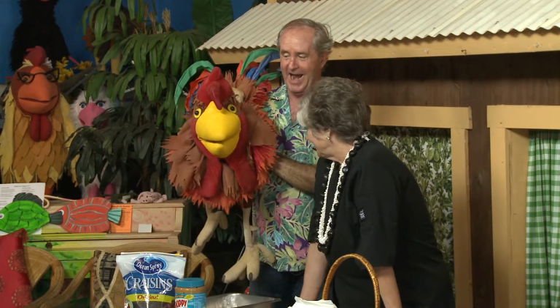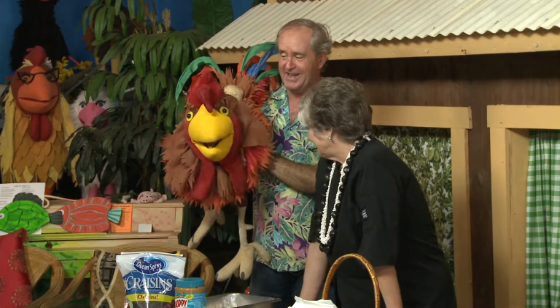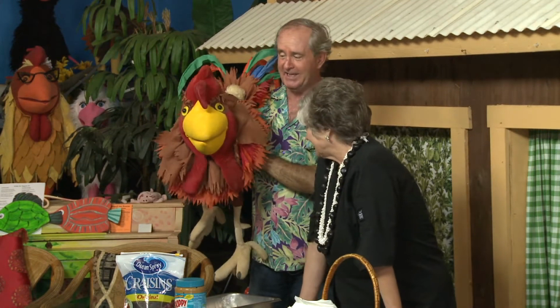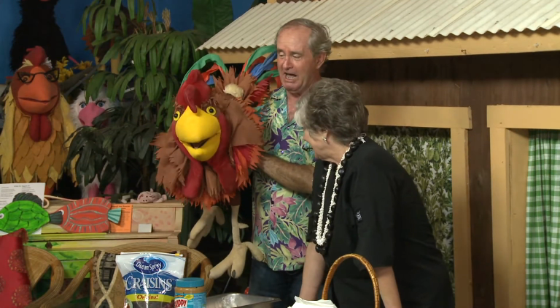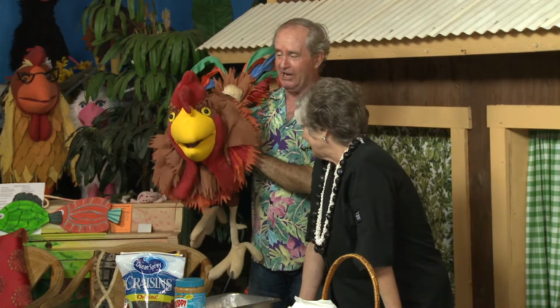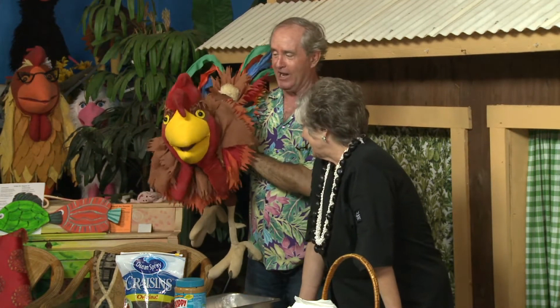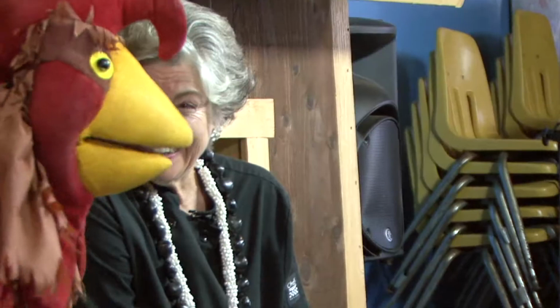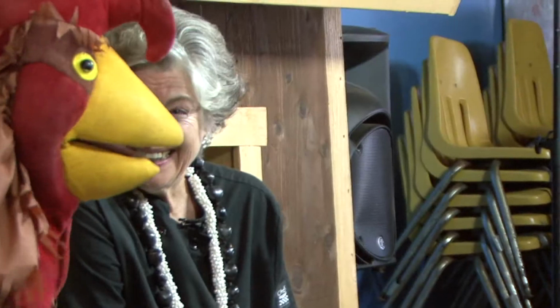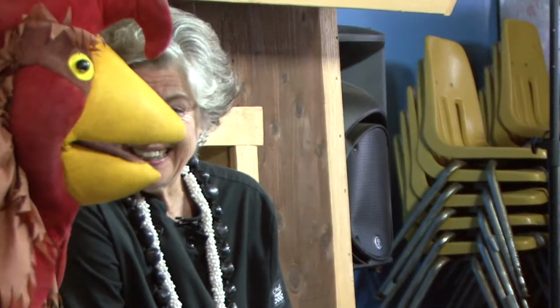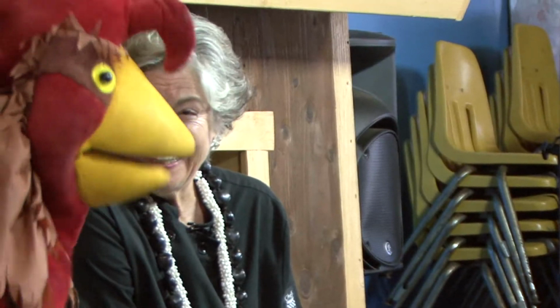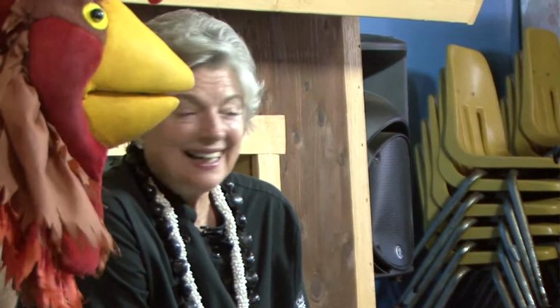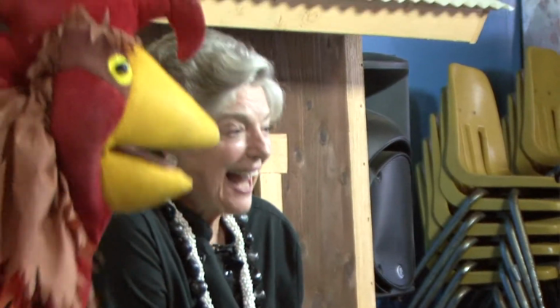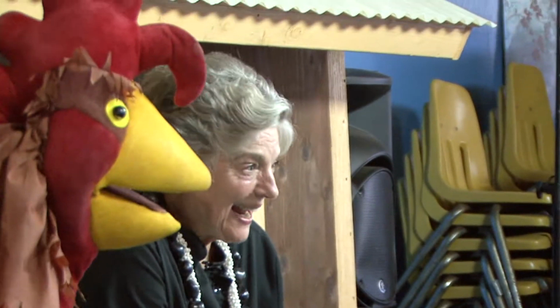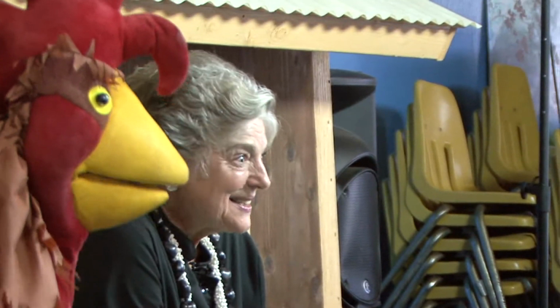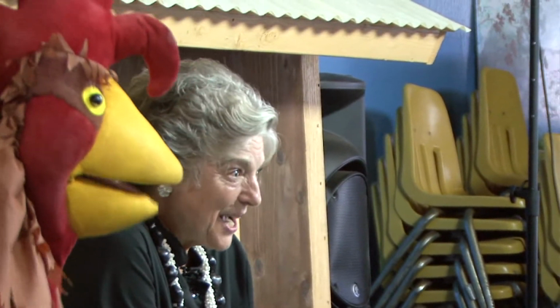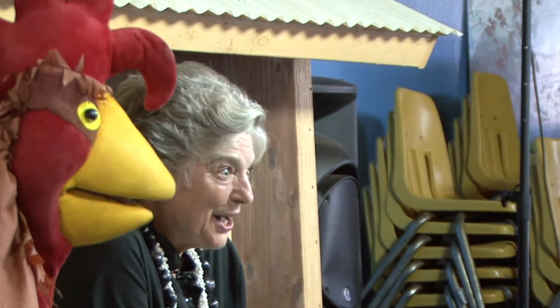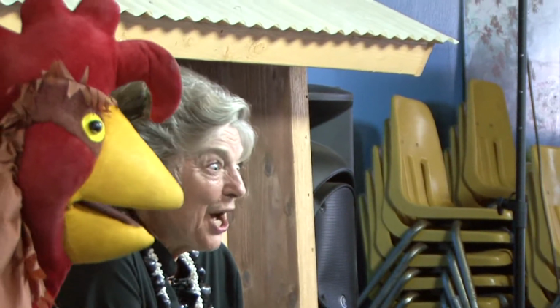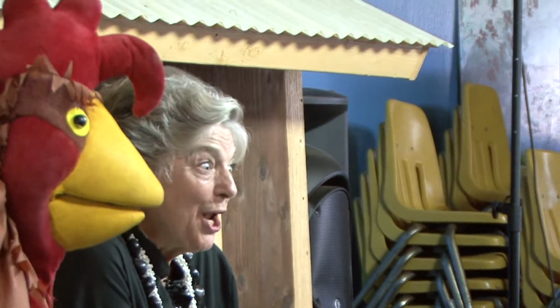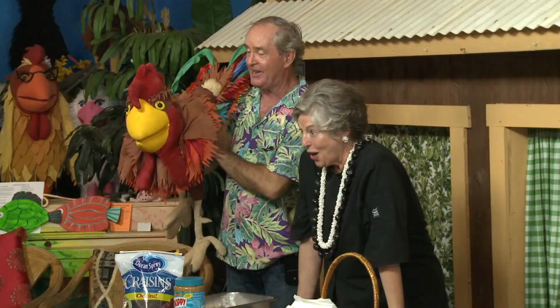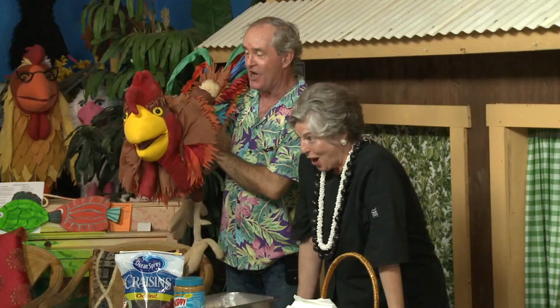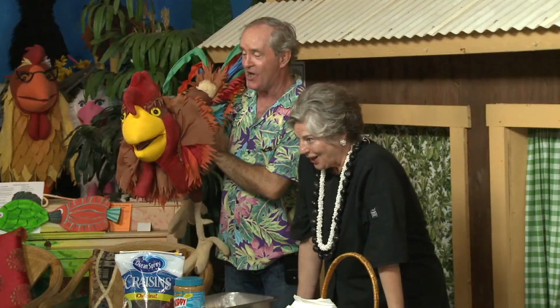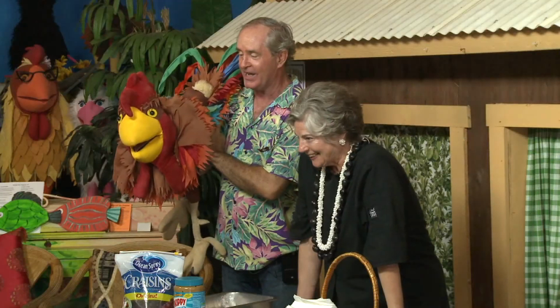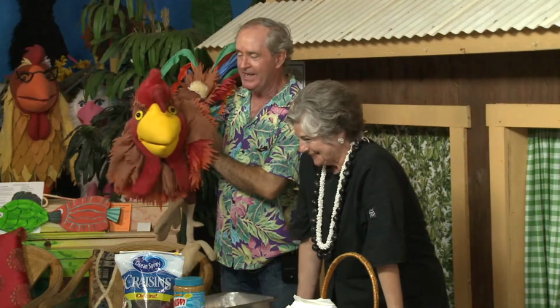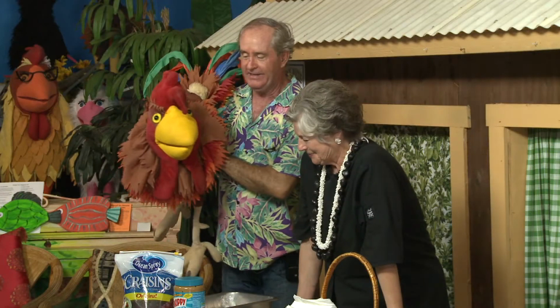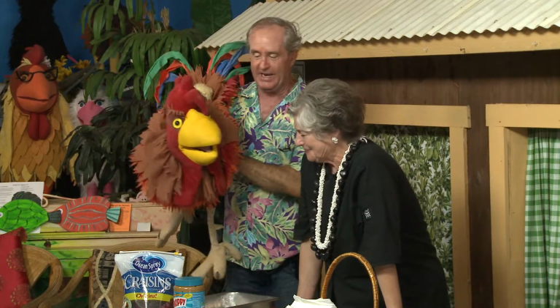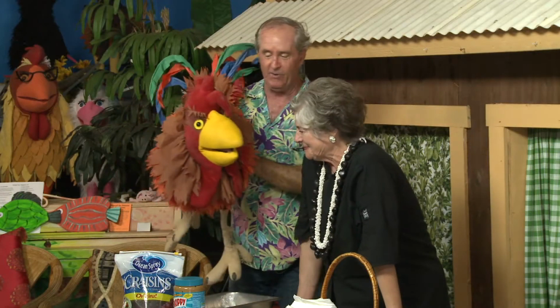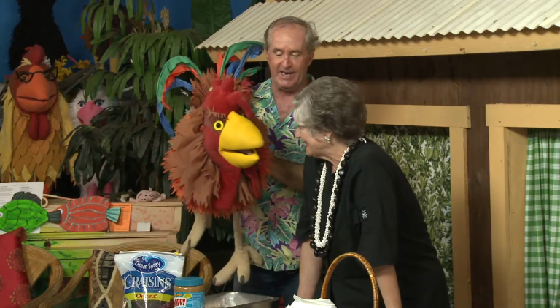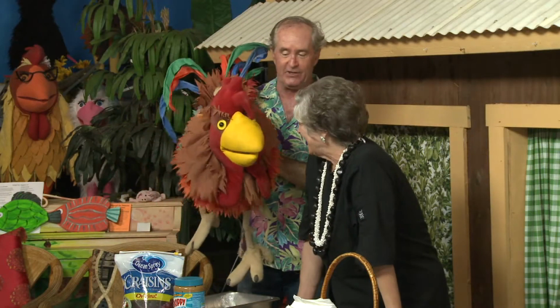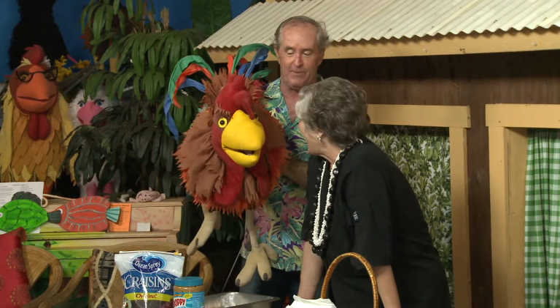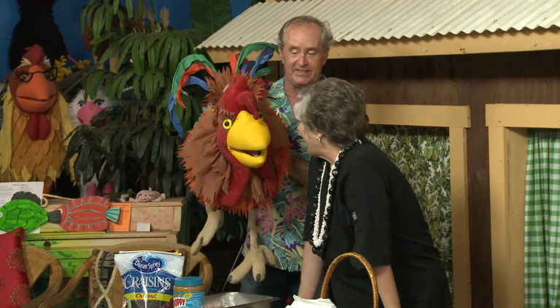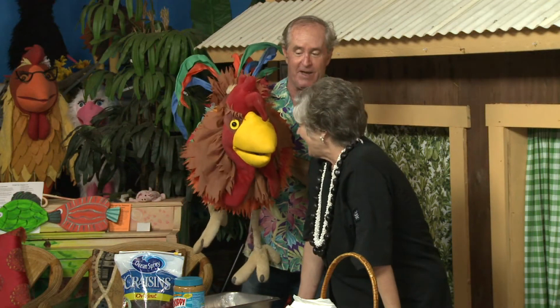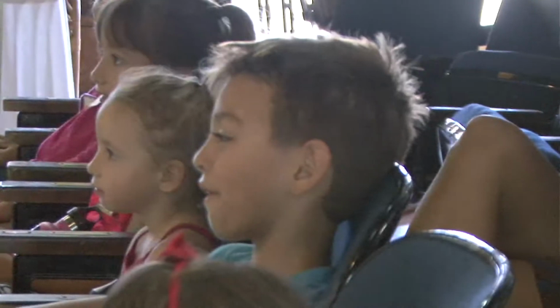Ants on a log — everybody say that. Ants on a log. Take it away, Aunty — you're the best in my book.